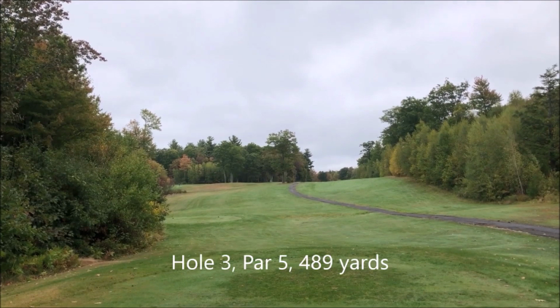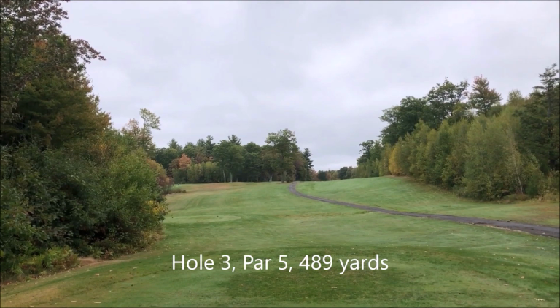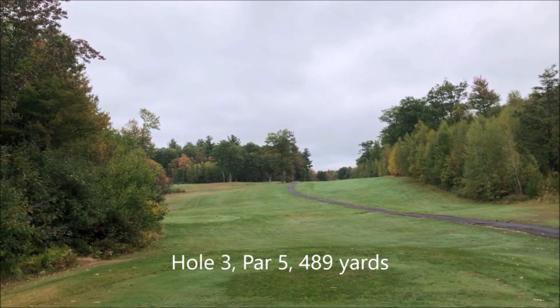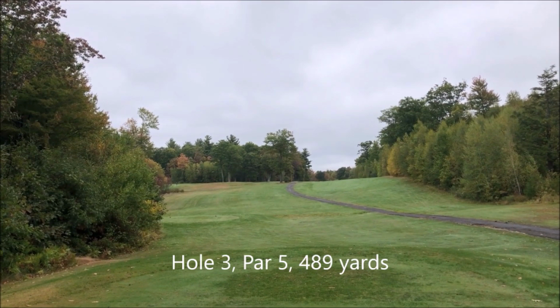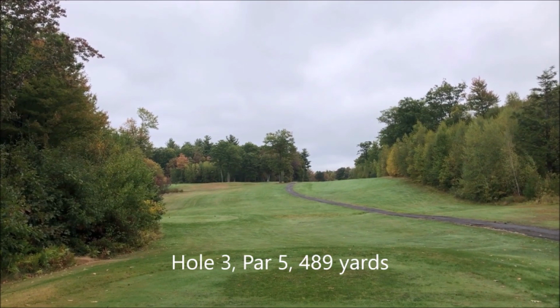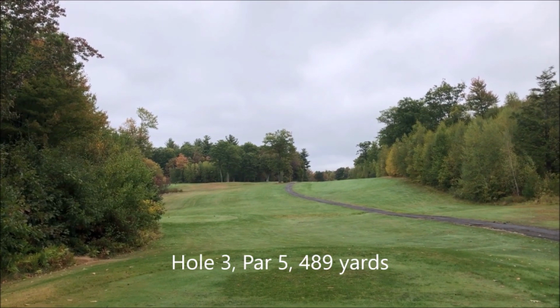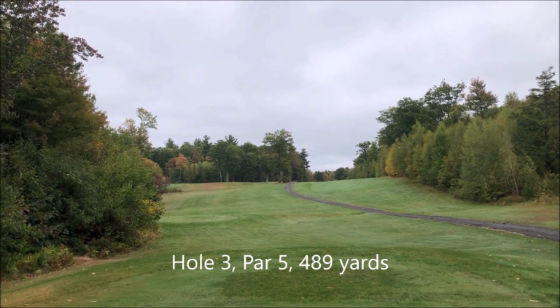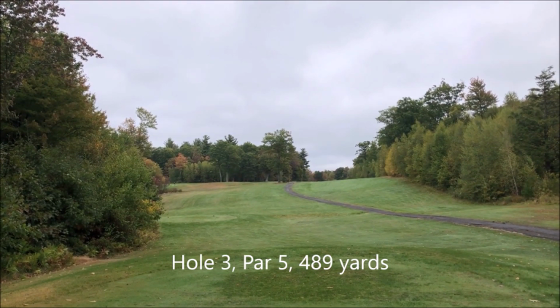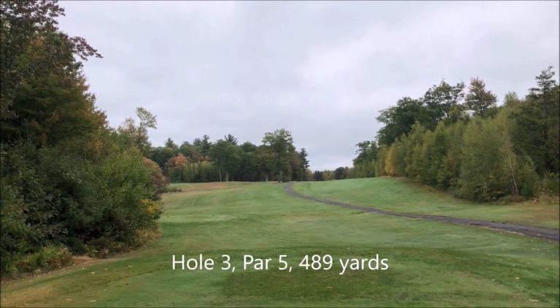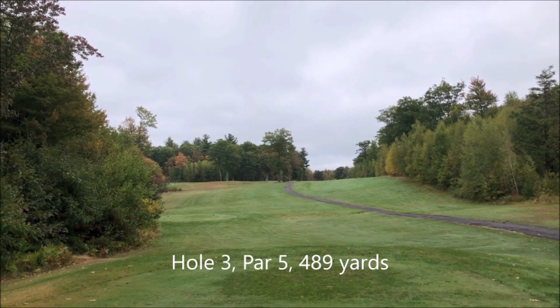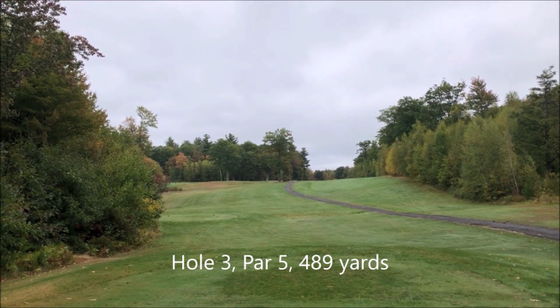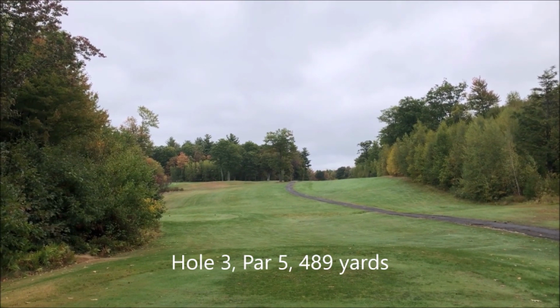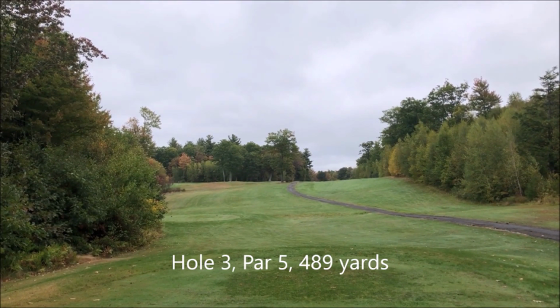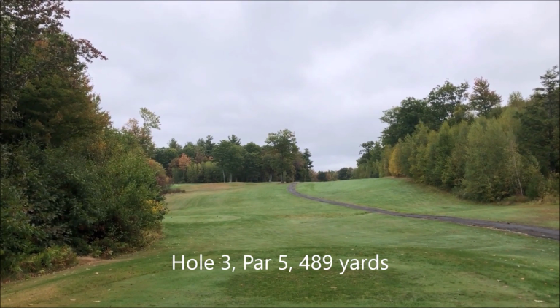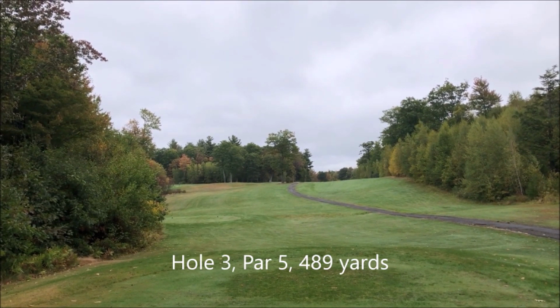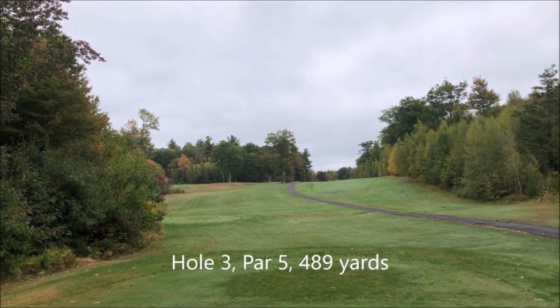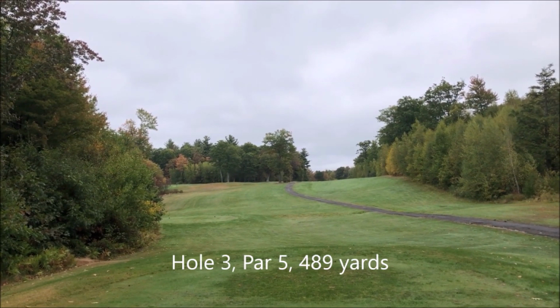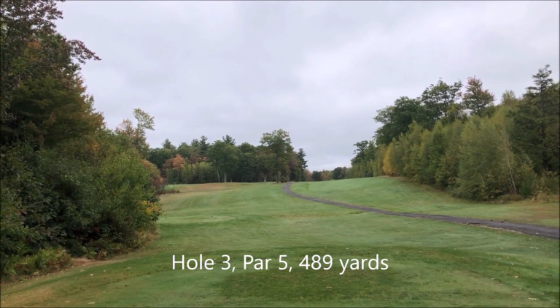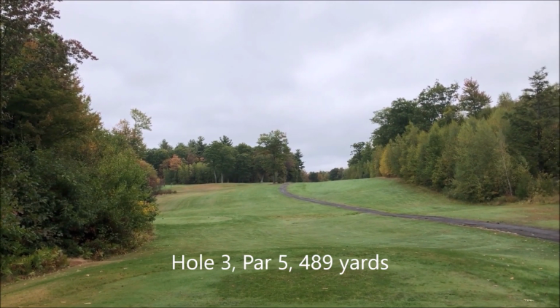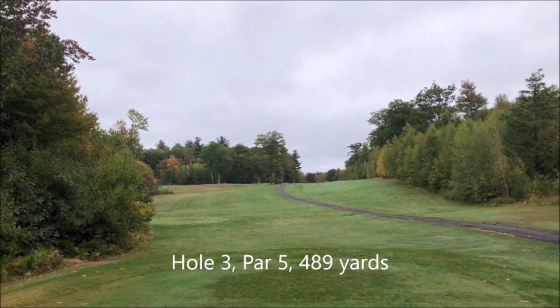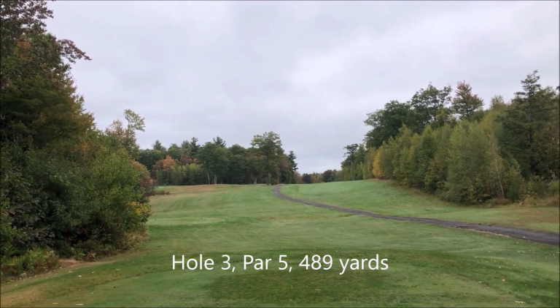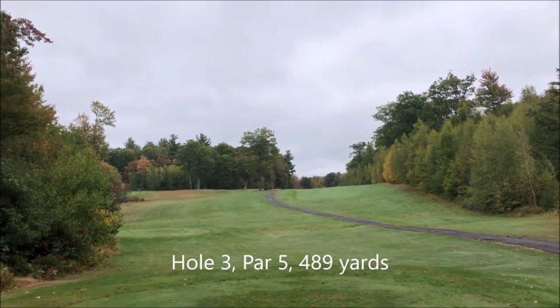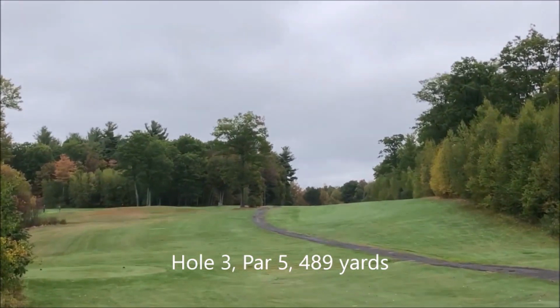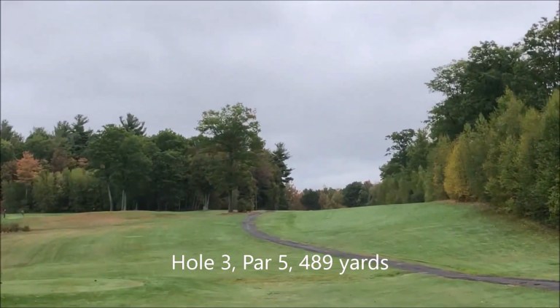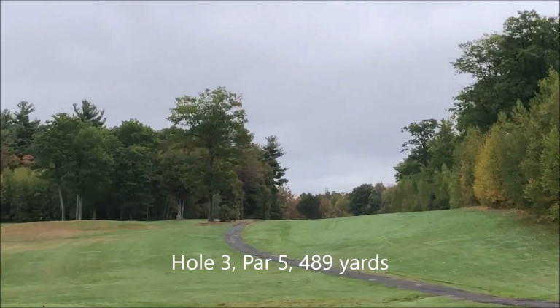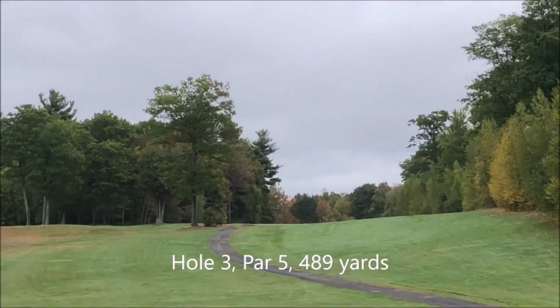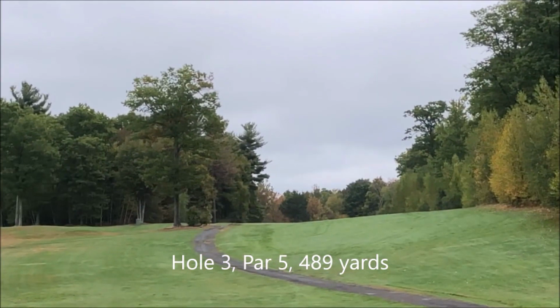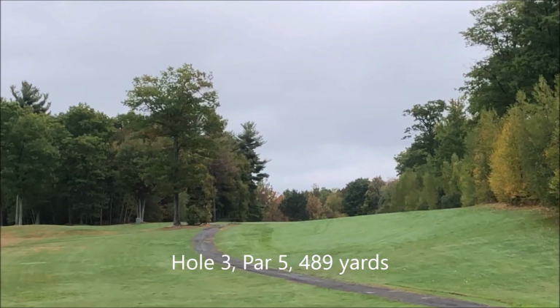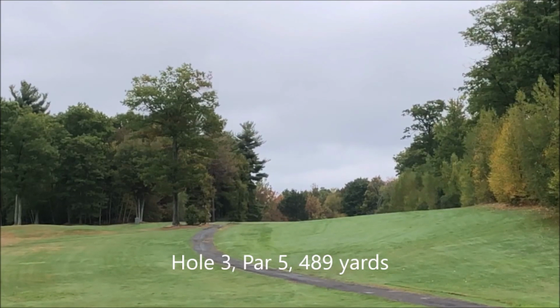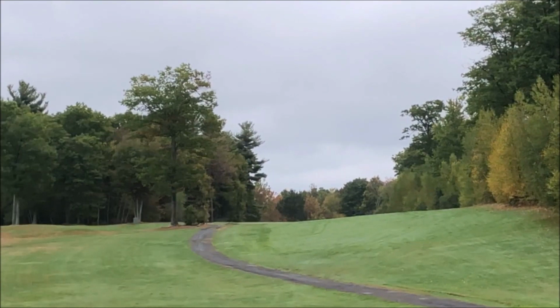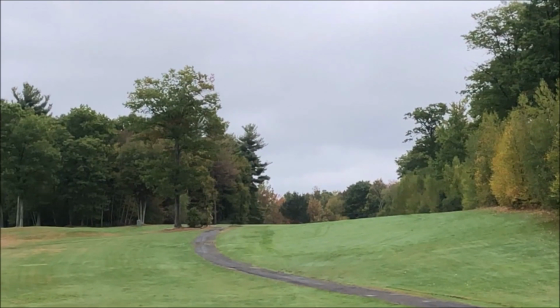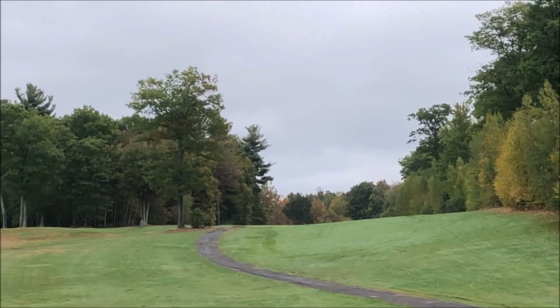This is the third hole. It's a par 5, 489 yards. You have to go over that hill.